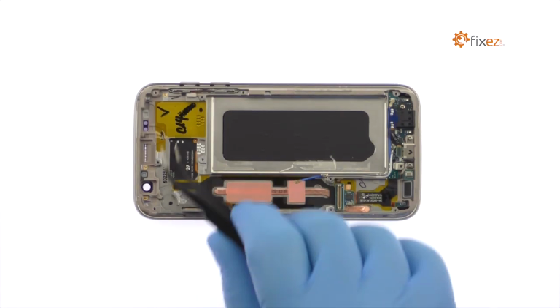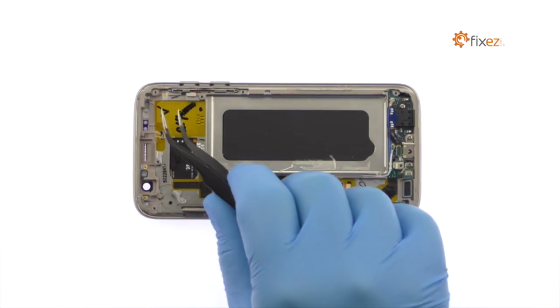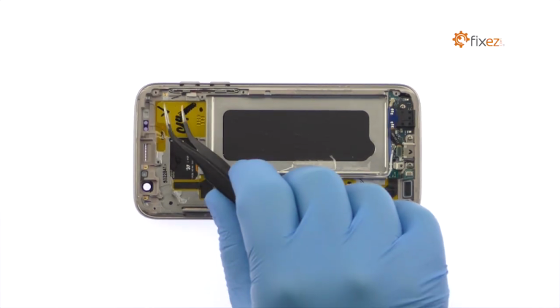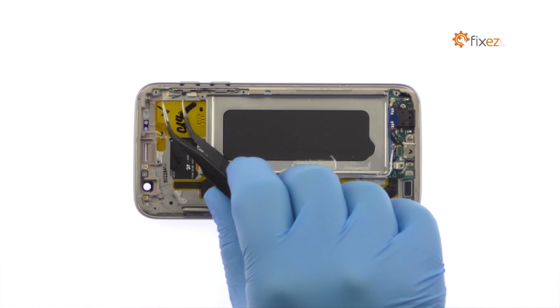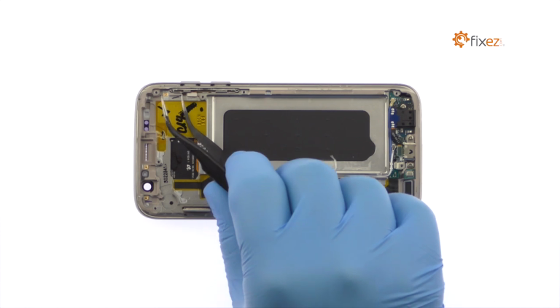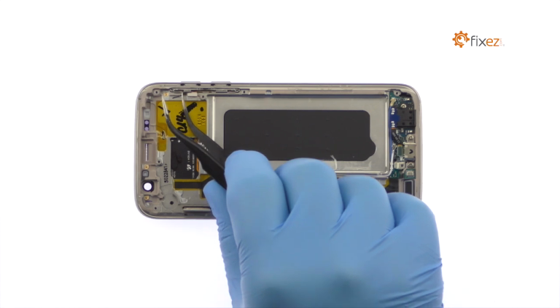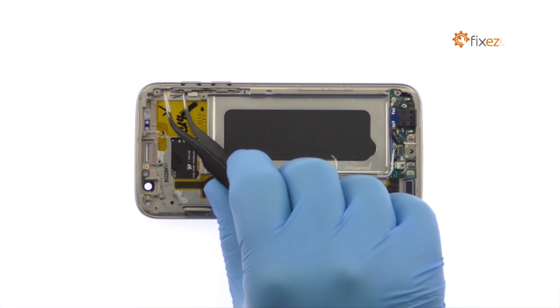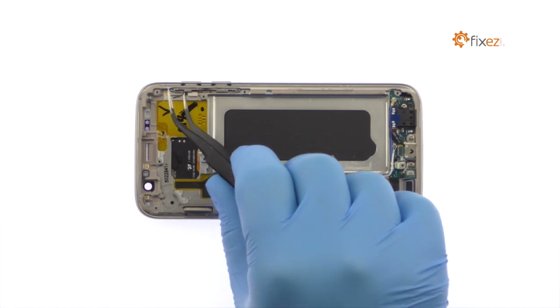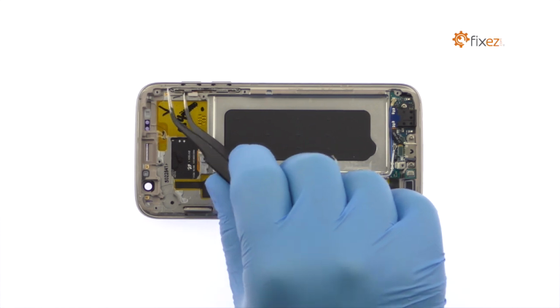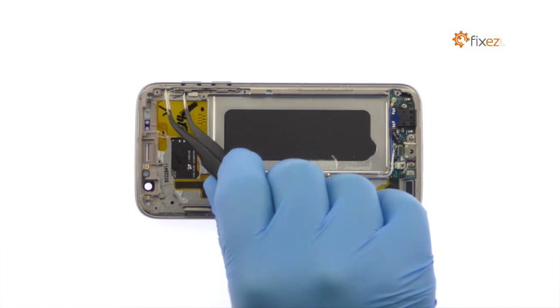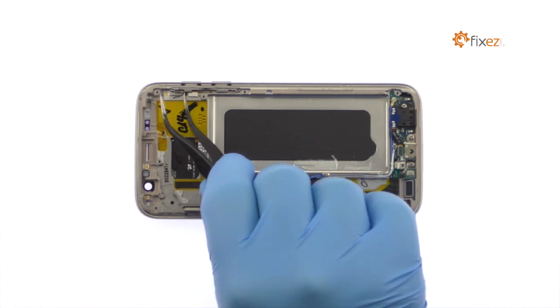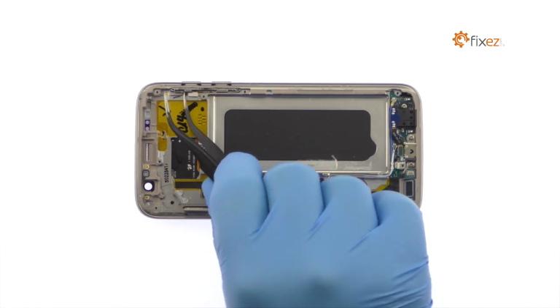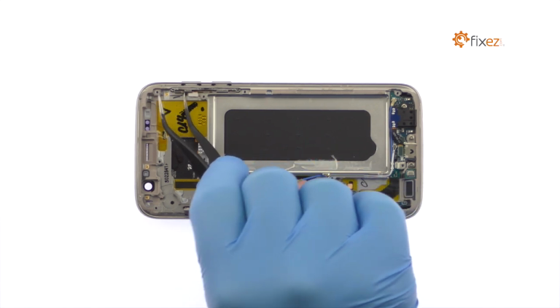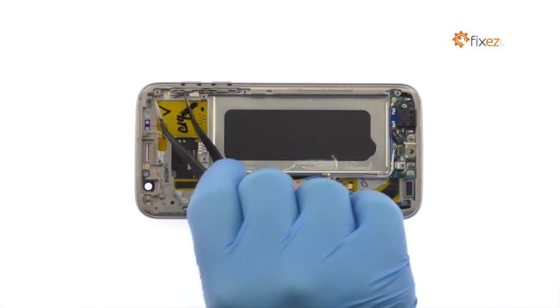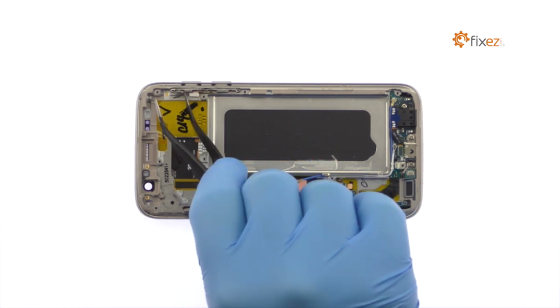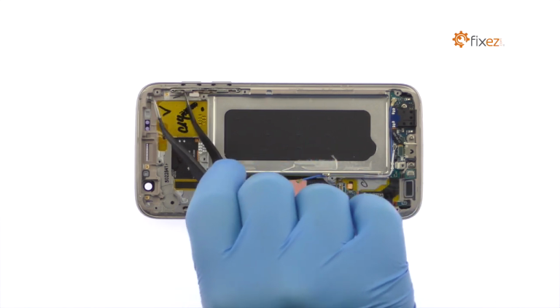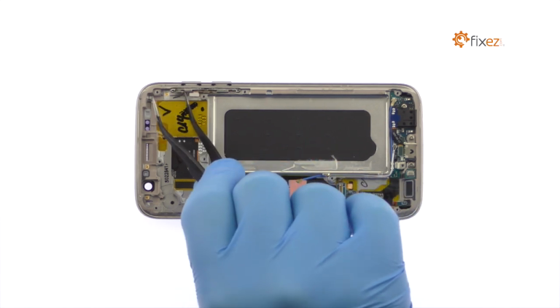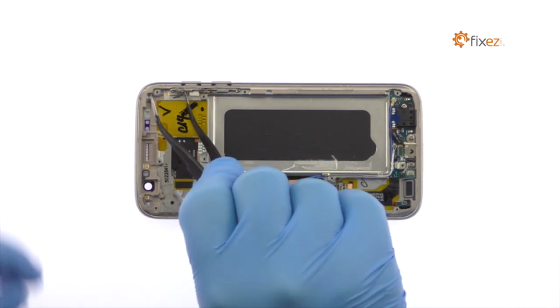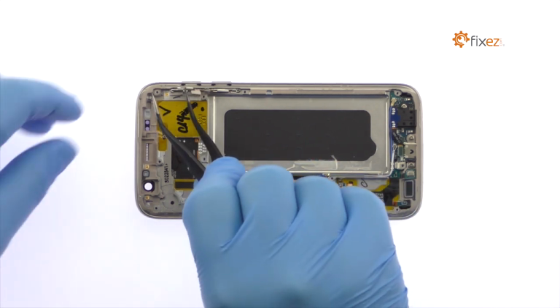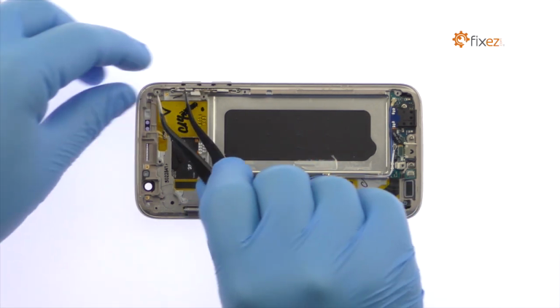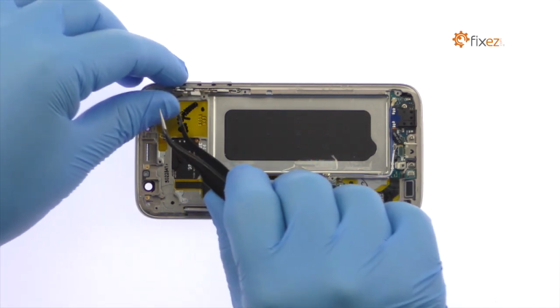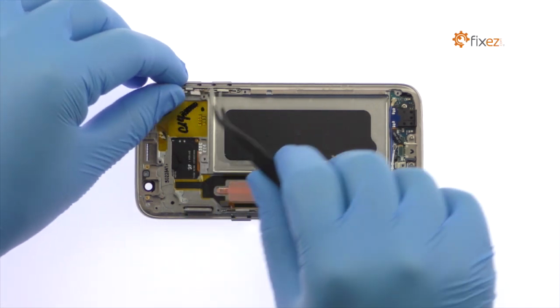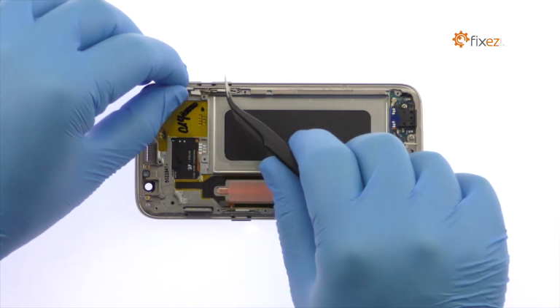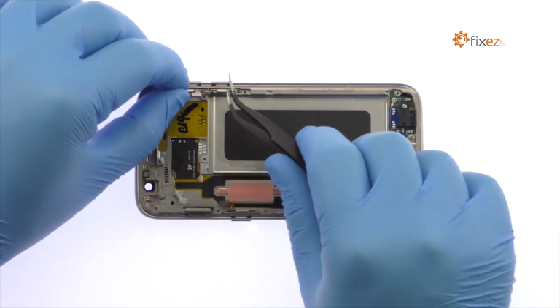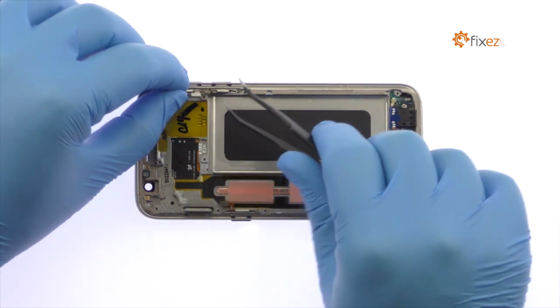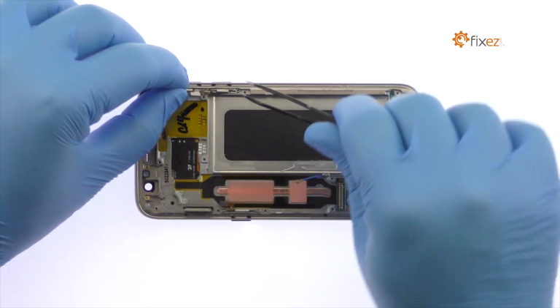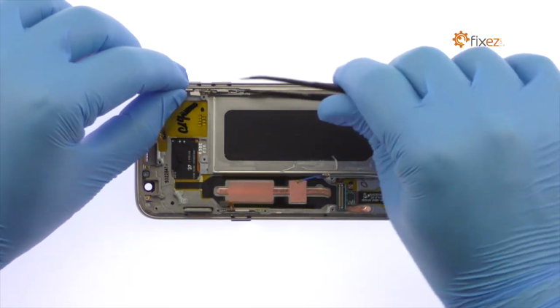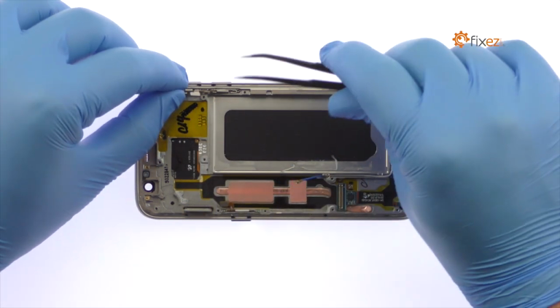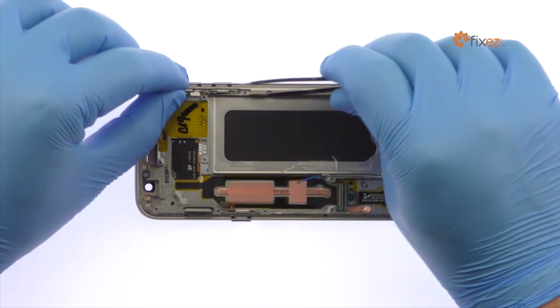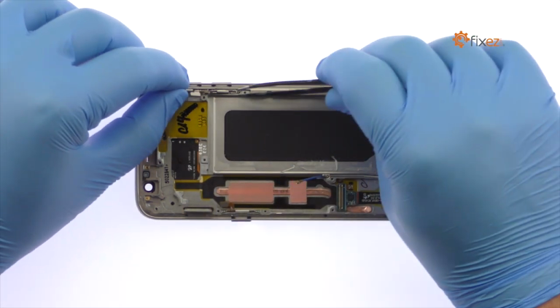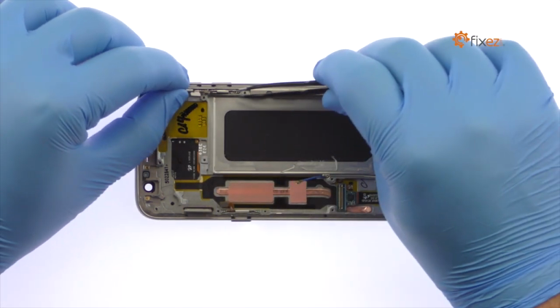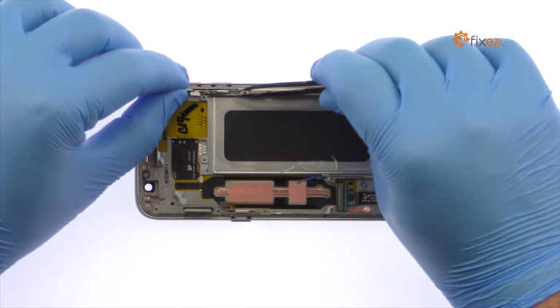Utilizing the tweezers, pry up the volume buttons cable, followed by the small bracket, and remove both from the S7 phone.